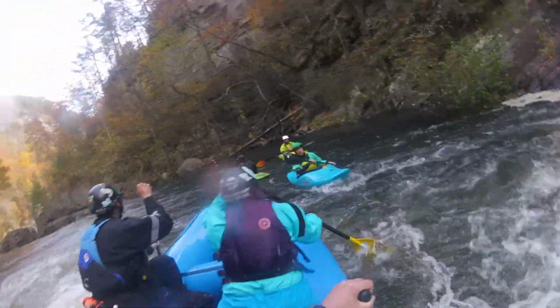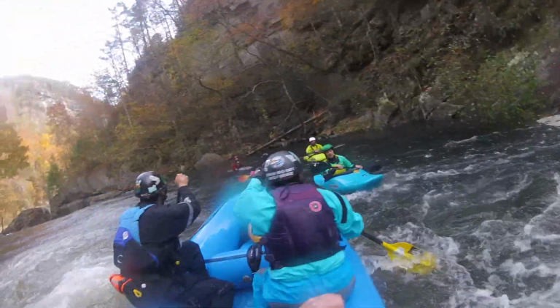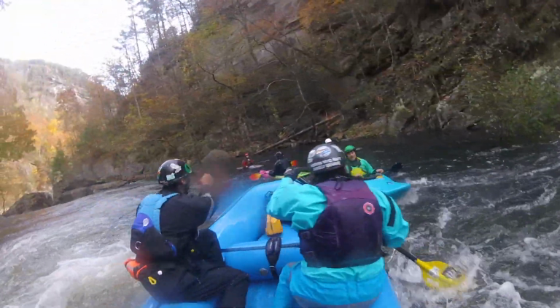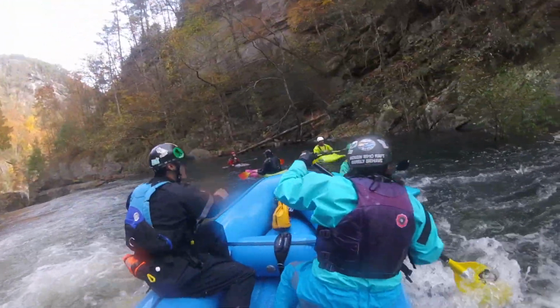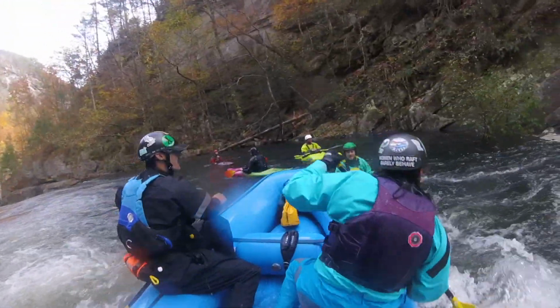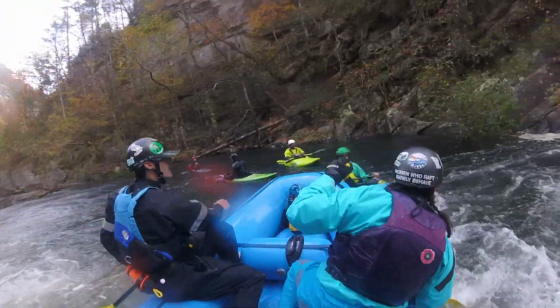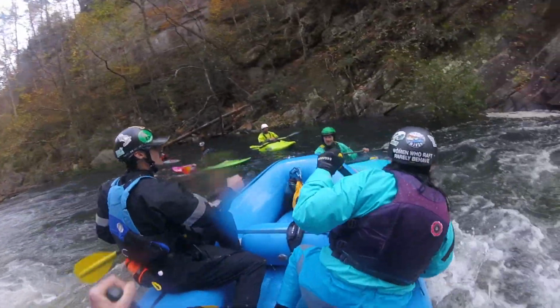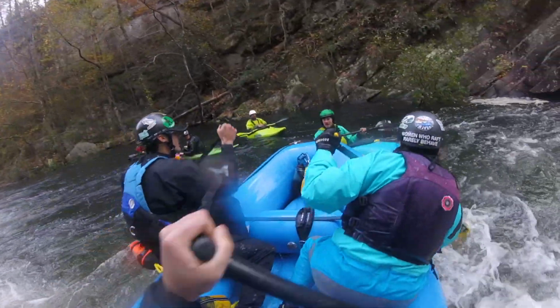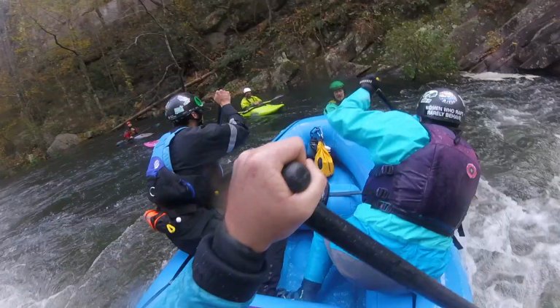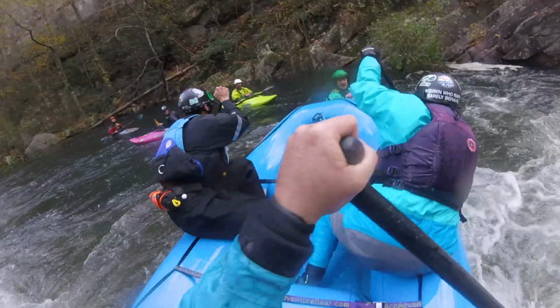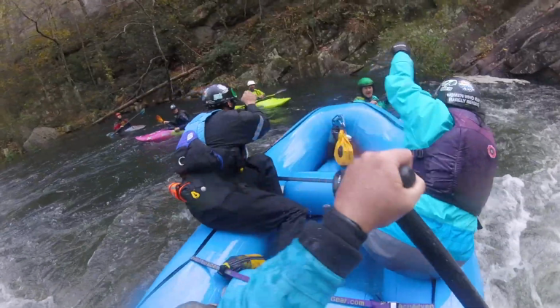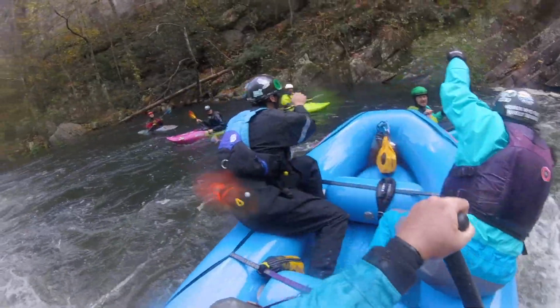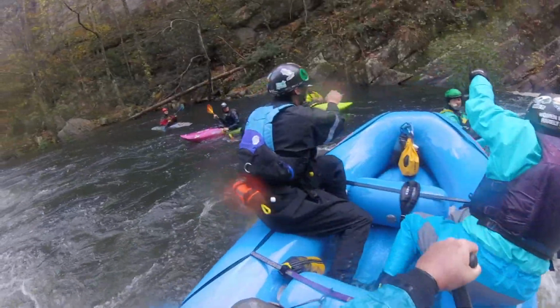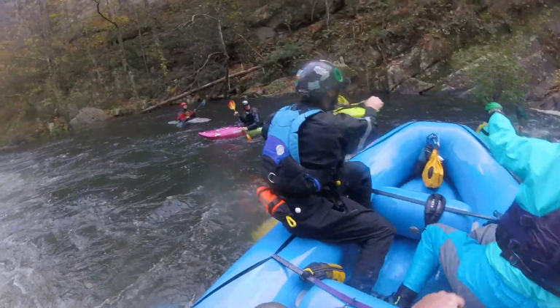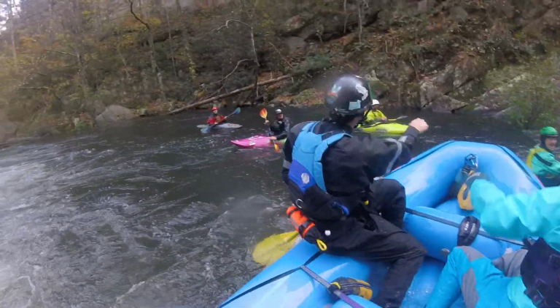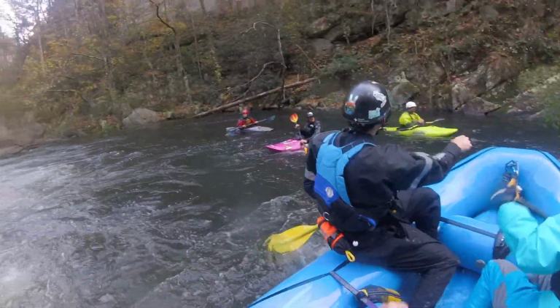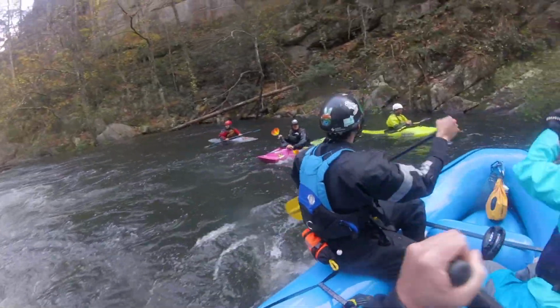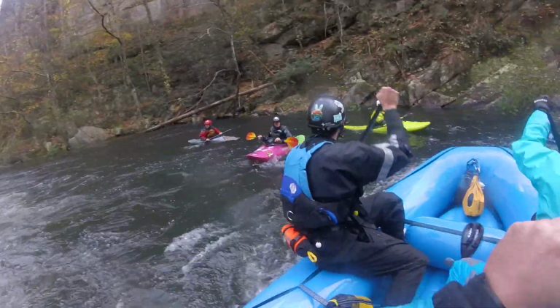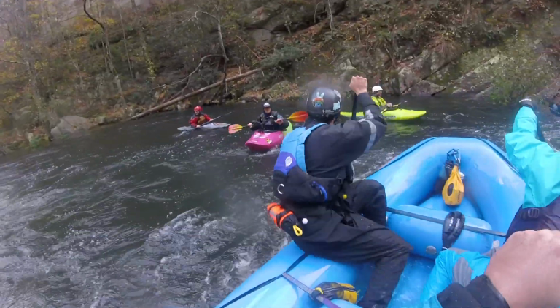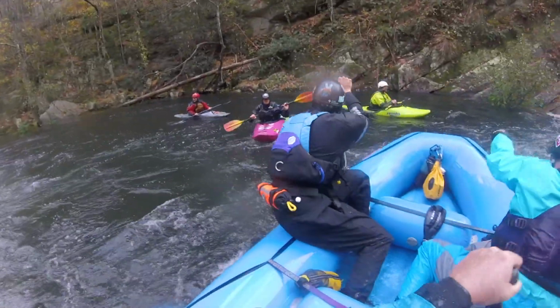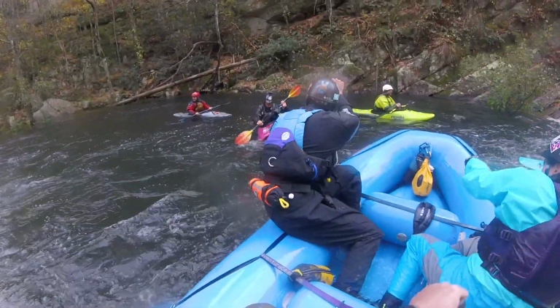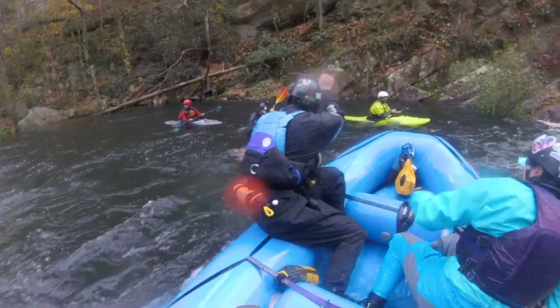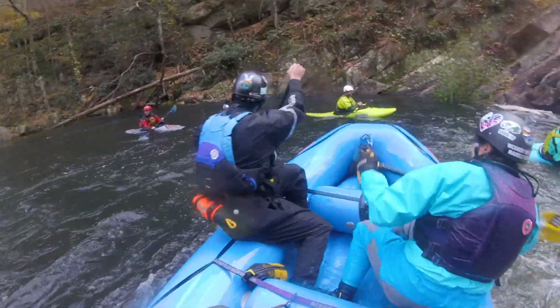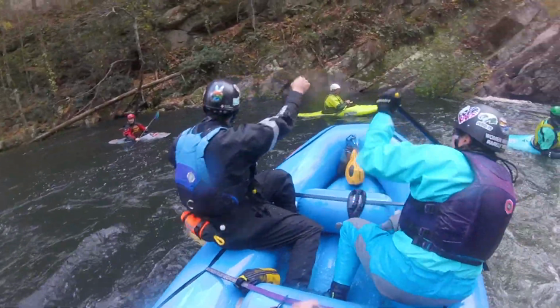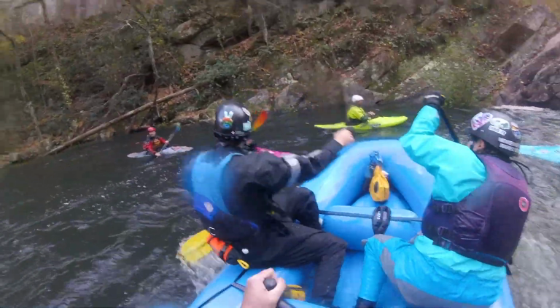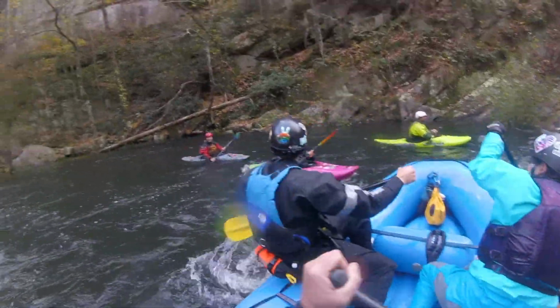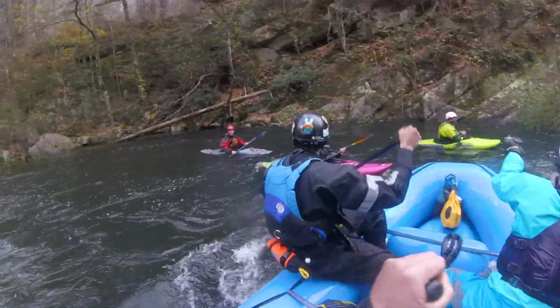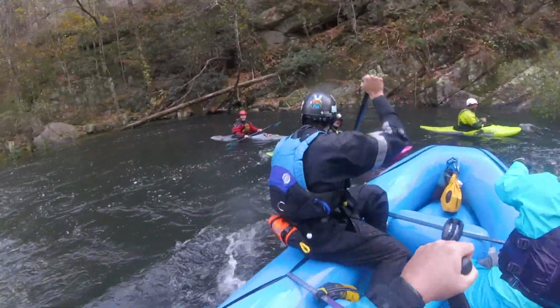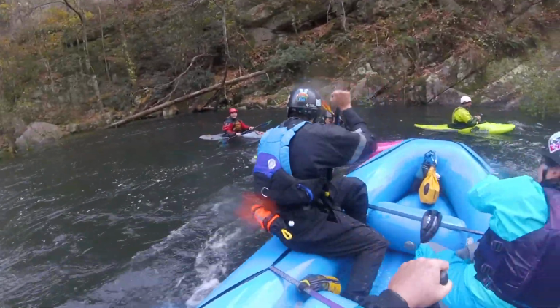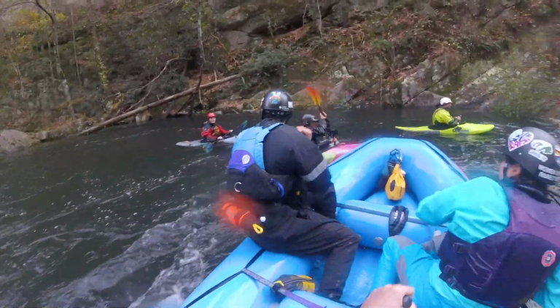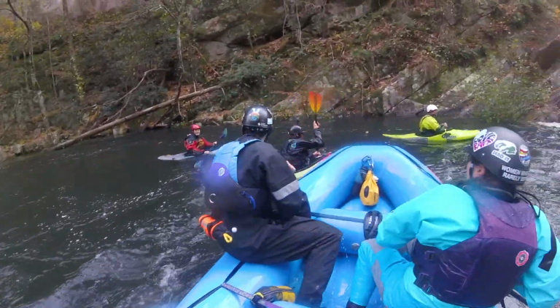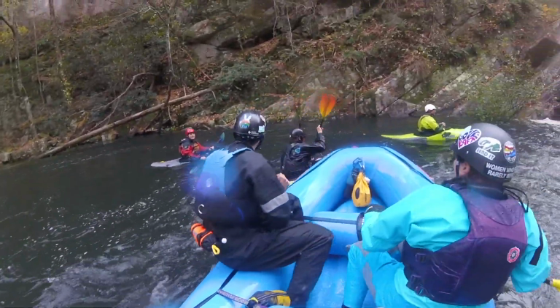If you swim and don't catch the eddy, you will be swimming down Tanner's launch — and that is an interesting swim. Let's see how you all do.